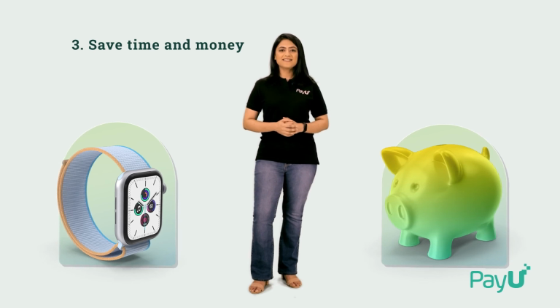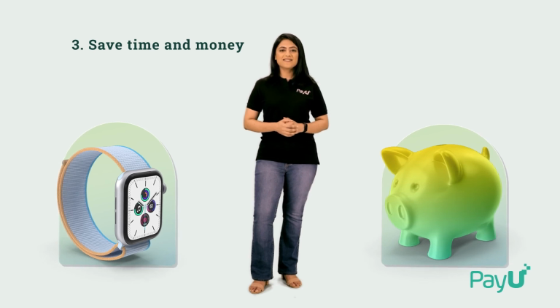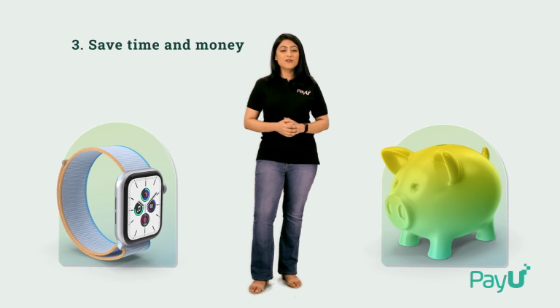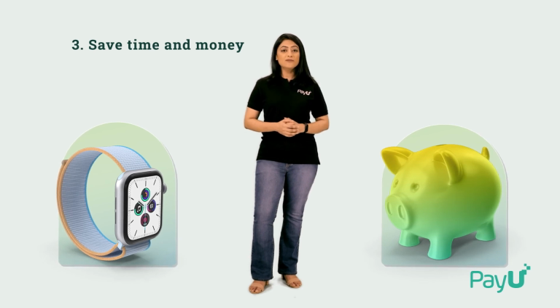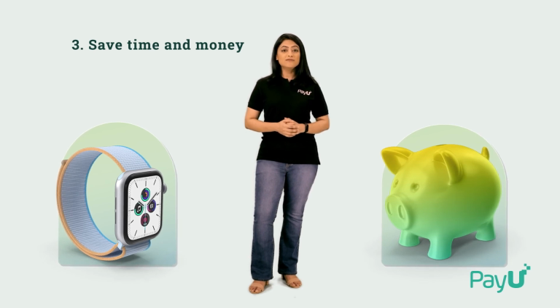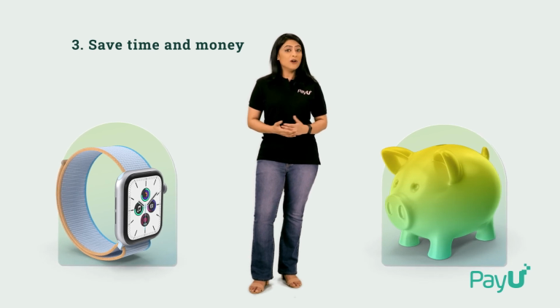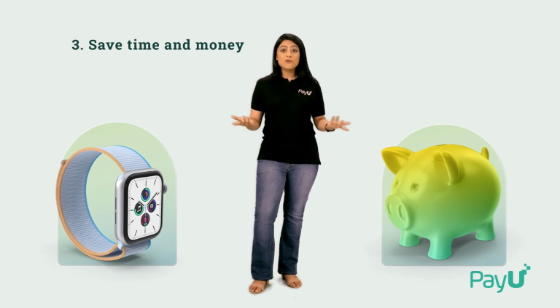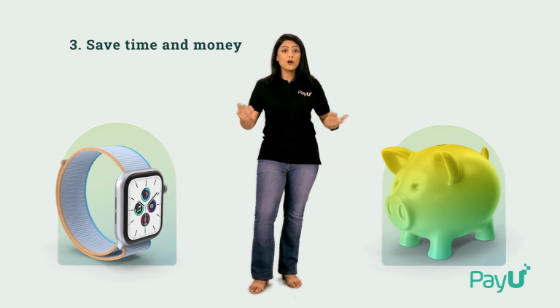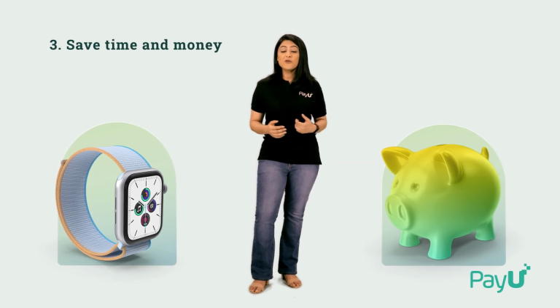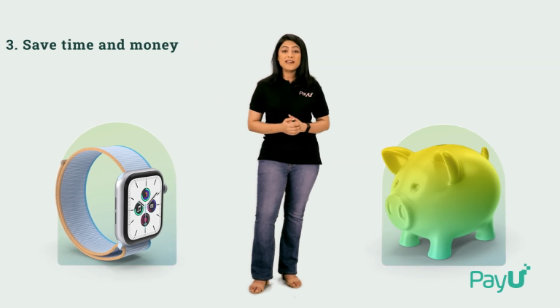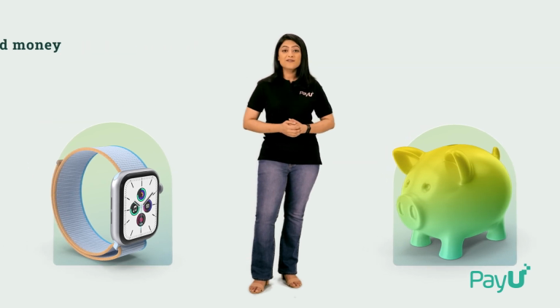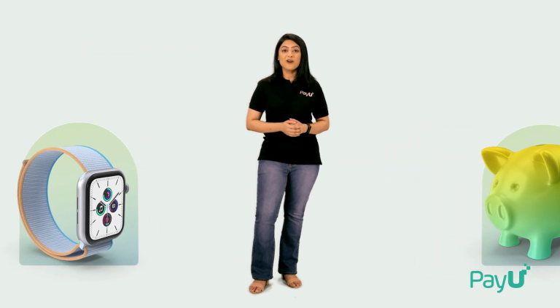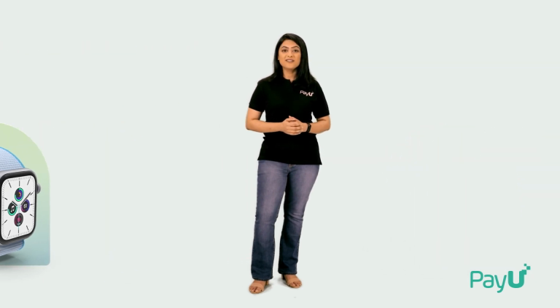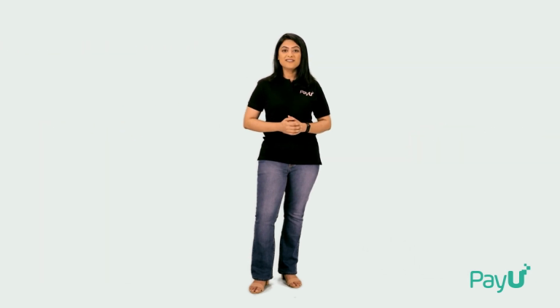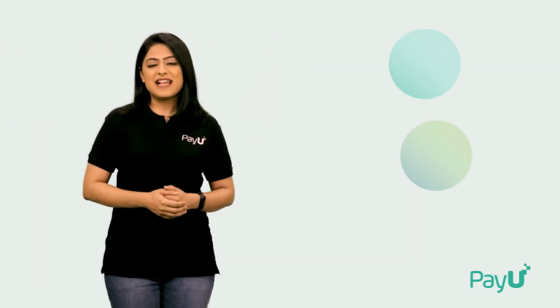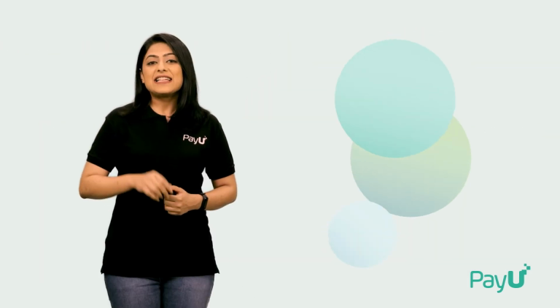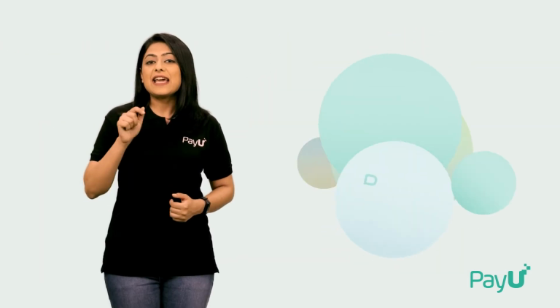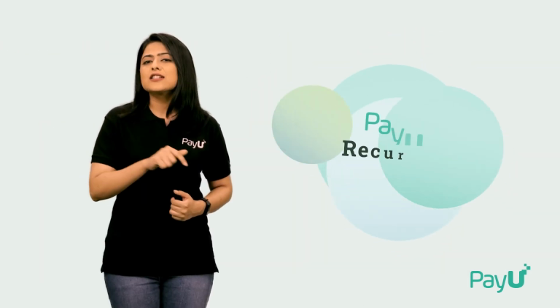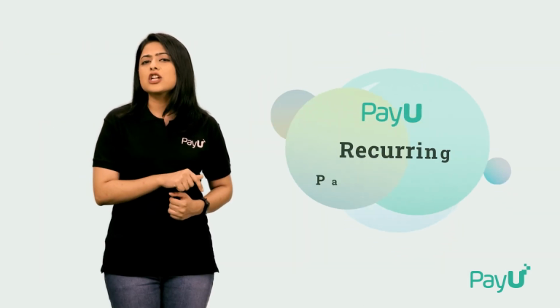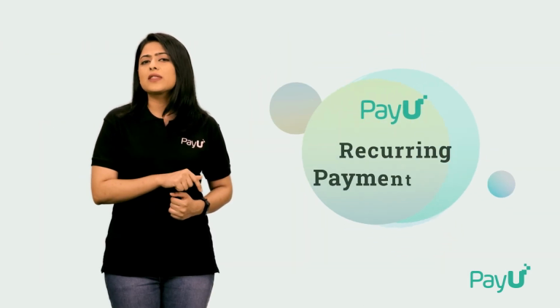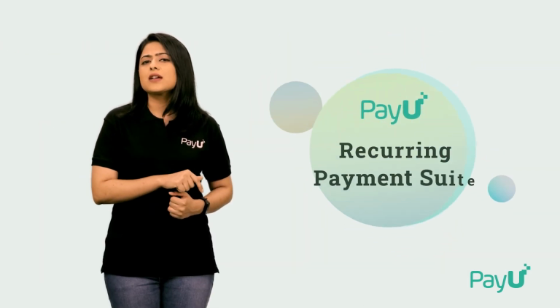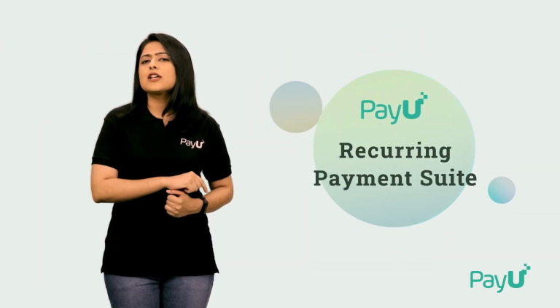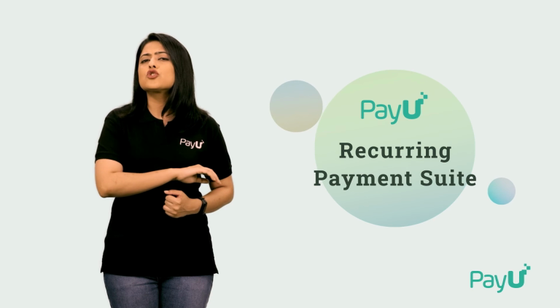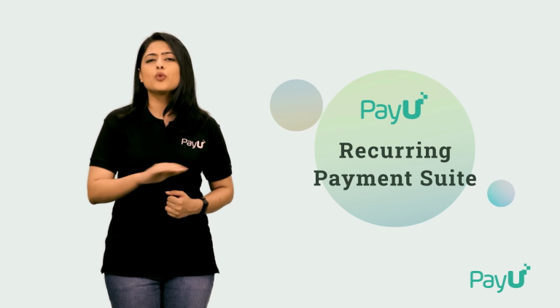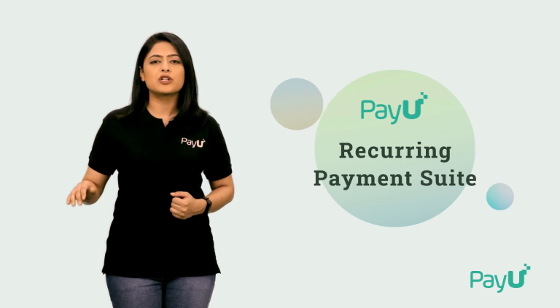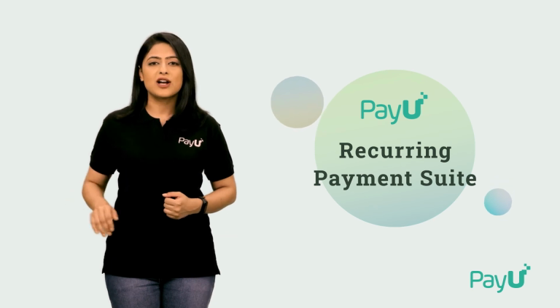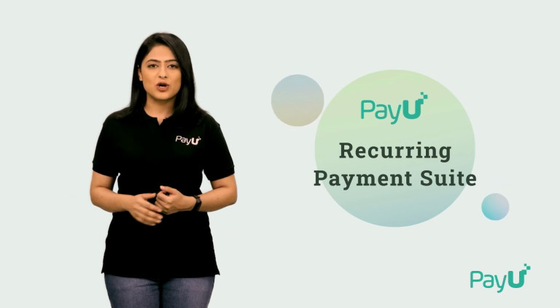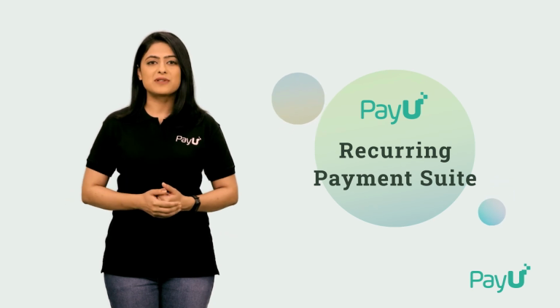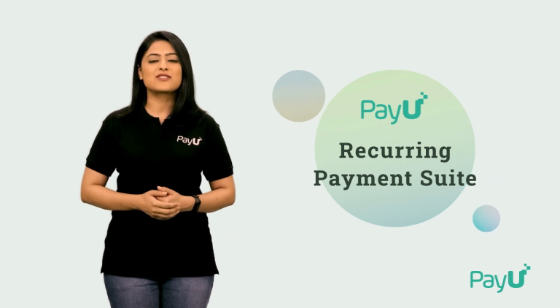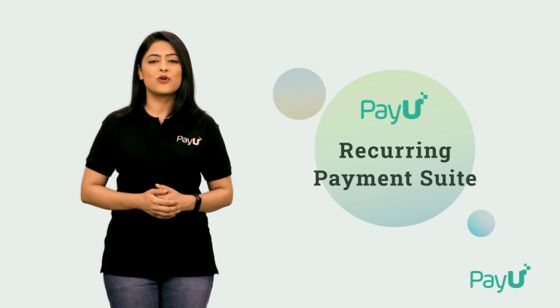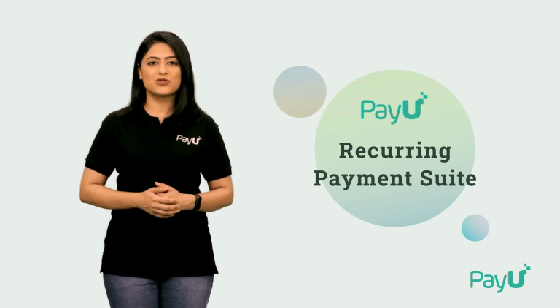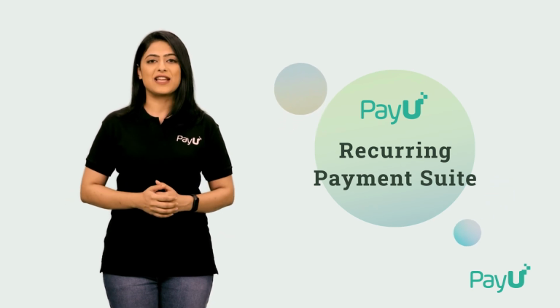So, what are you waiting for? Get in touch with us and supercharge your business growth today.